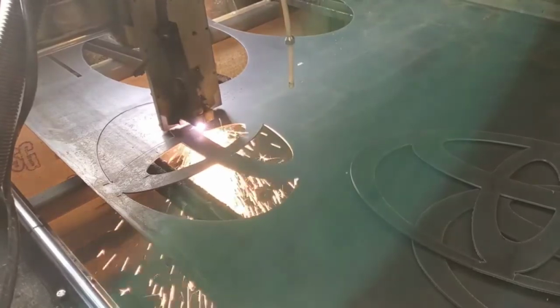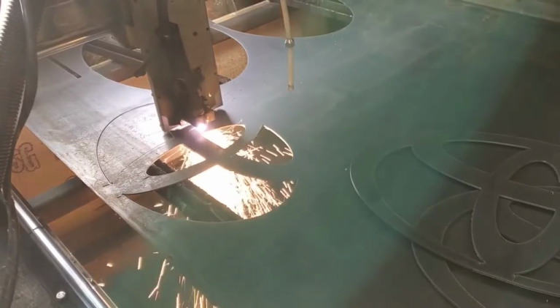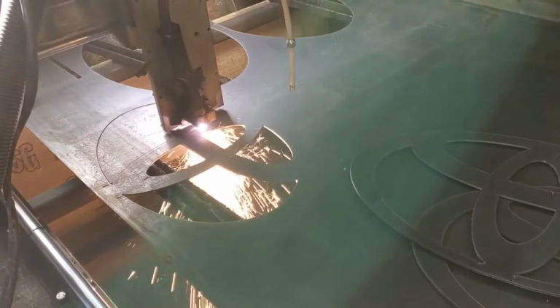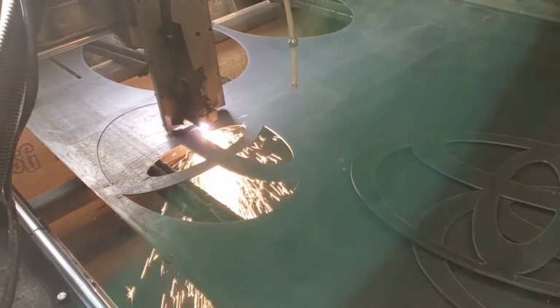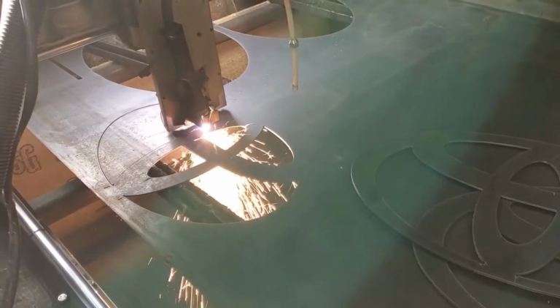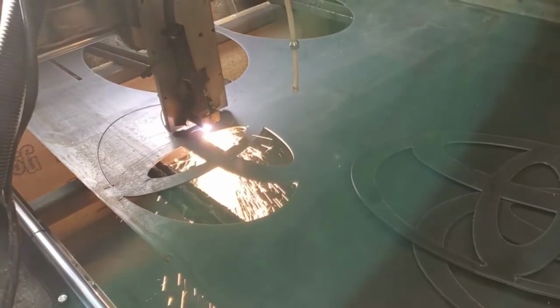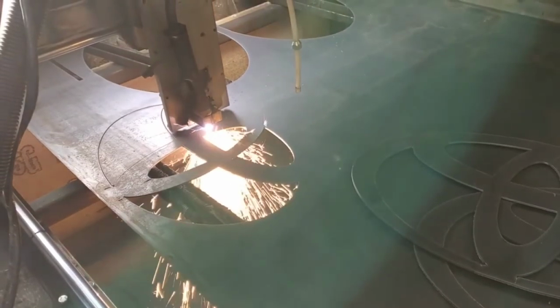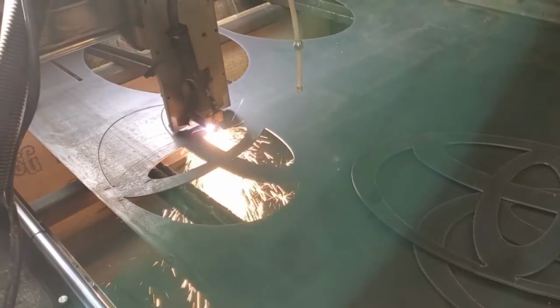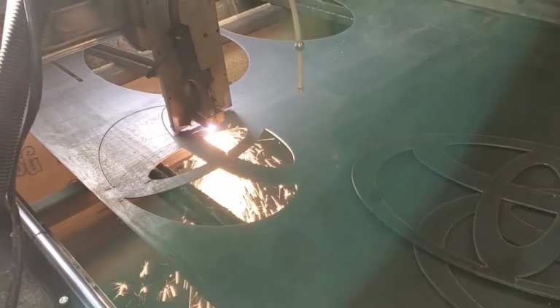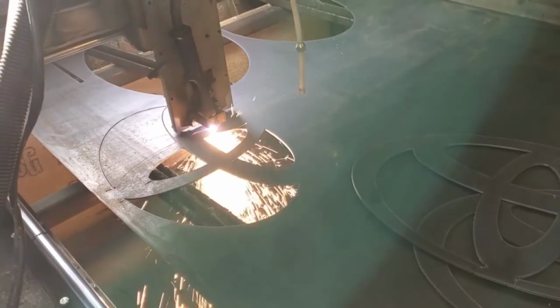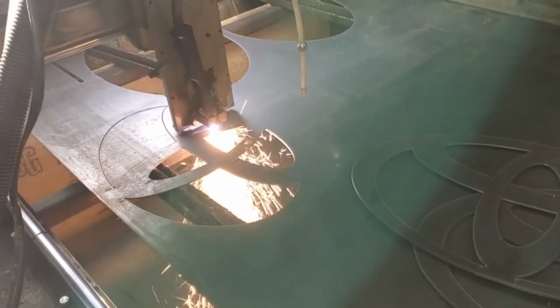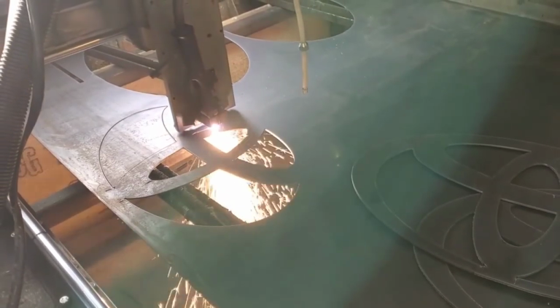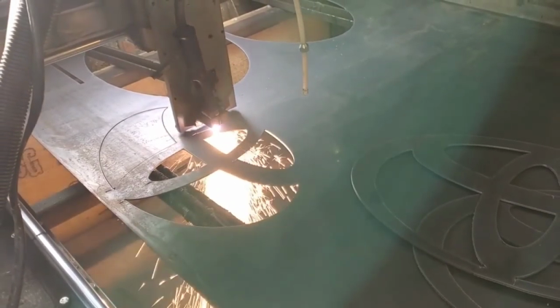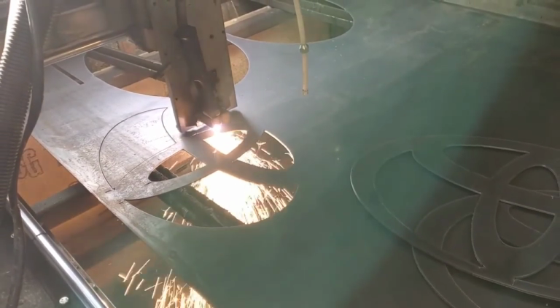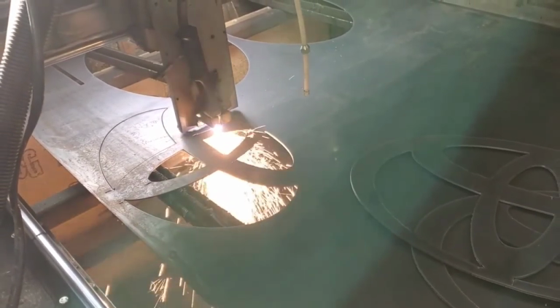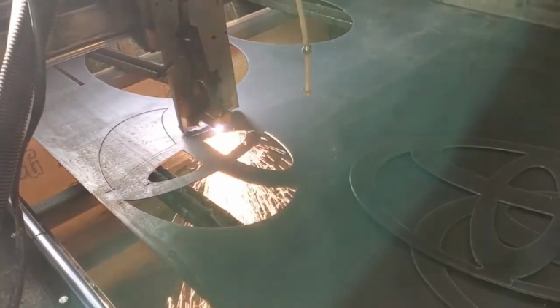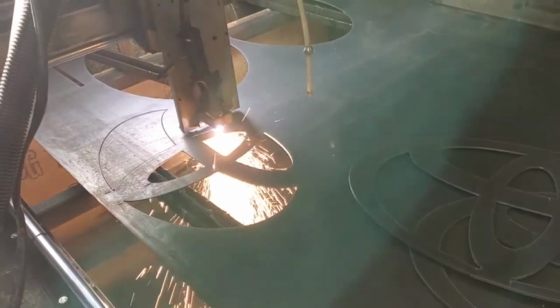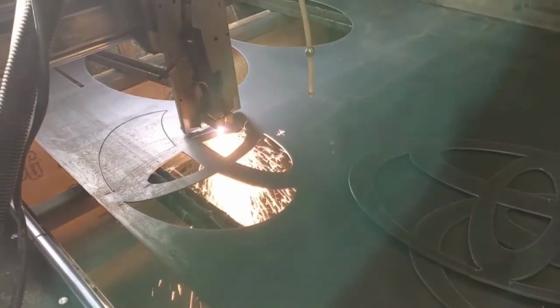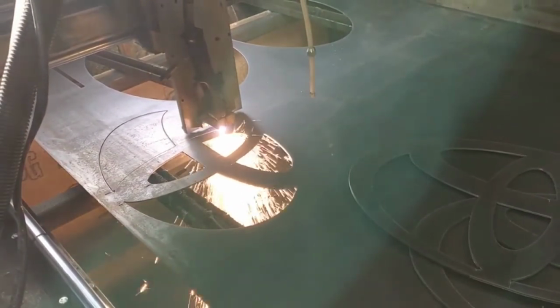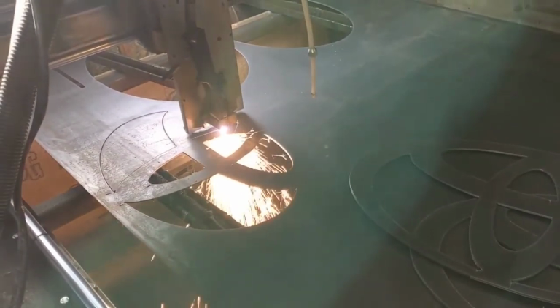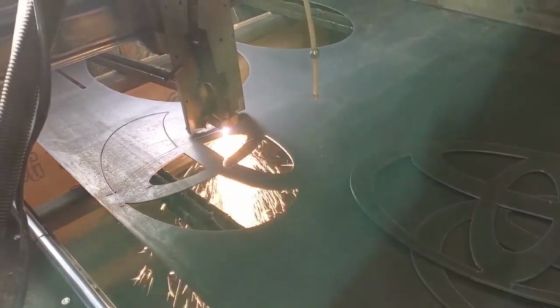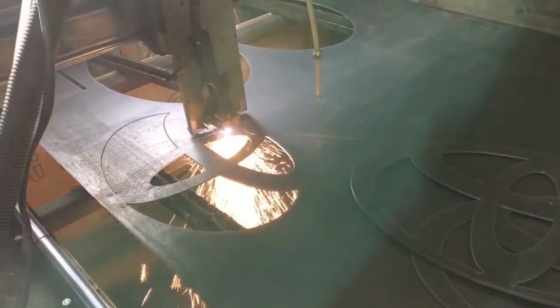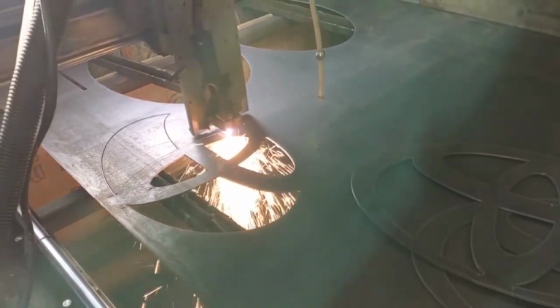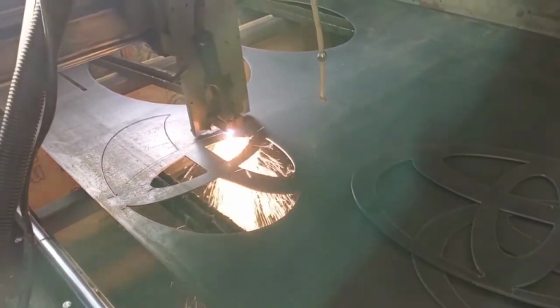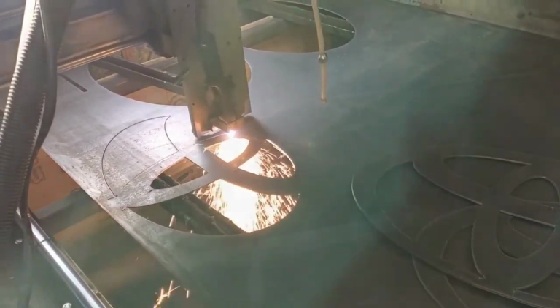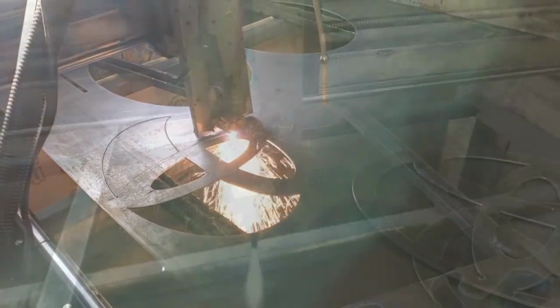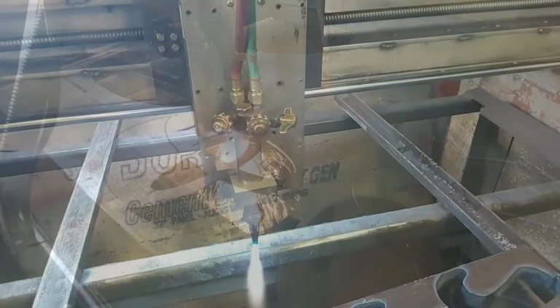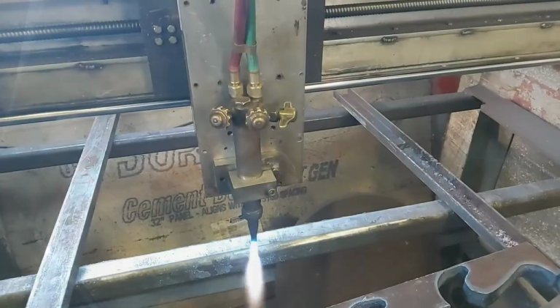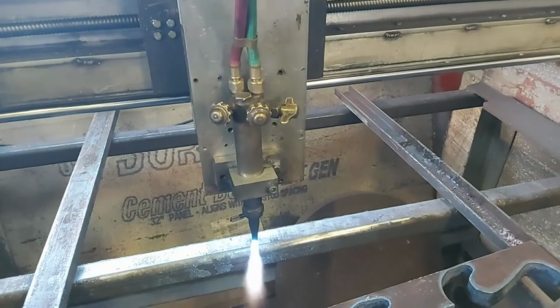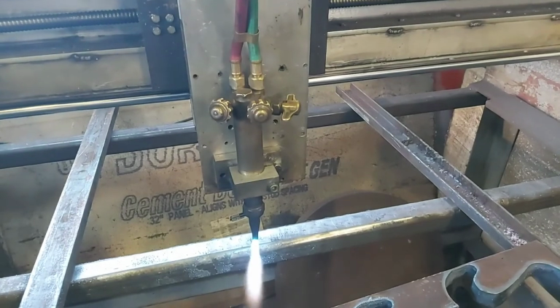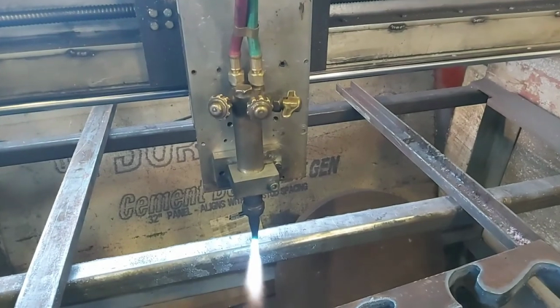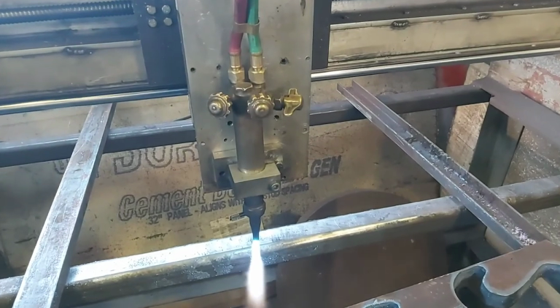Today we're going to give you a brief overview on how we turn our CNC plasma cutter into a CNC torching machine.